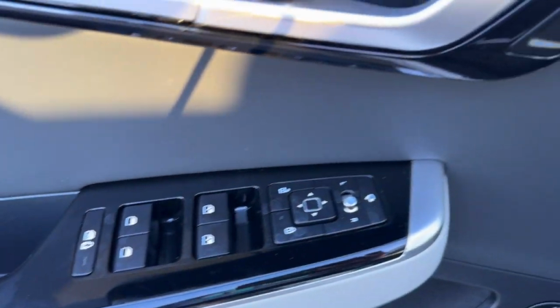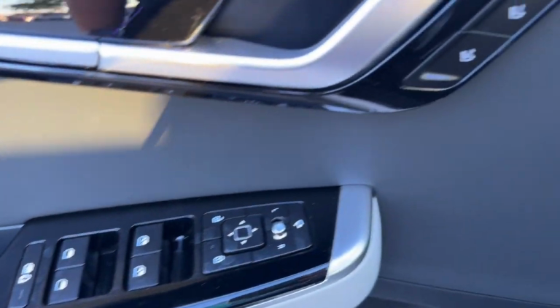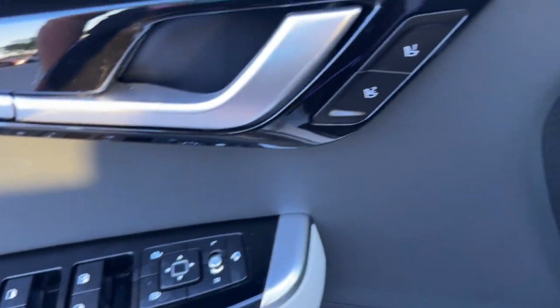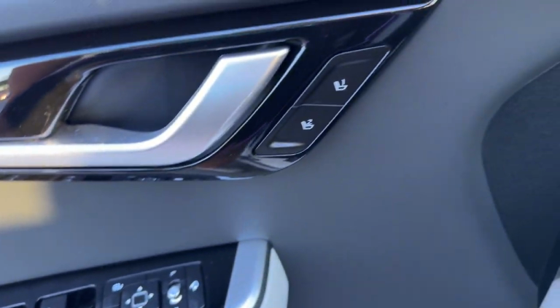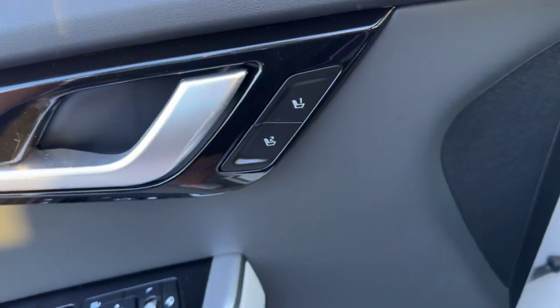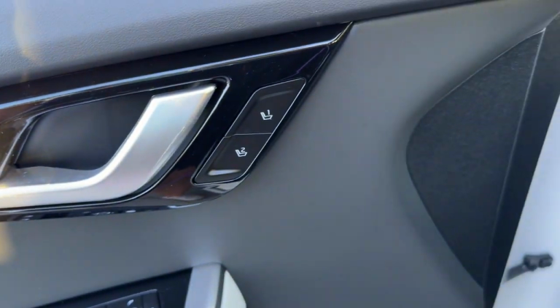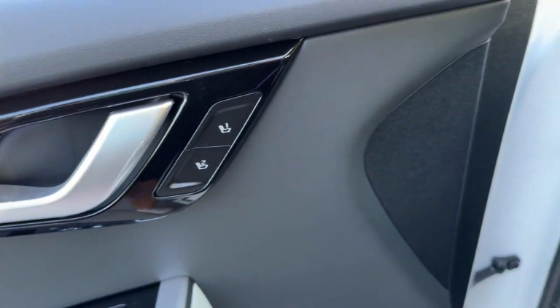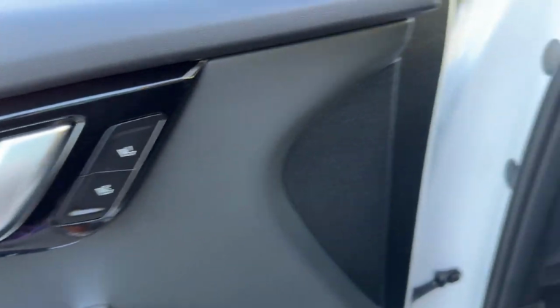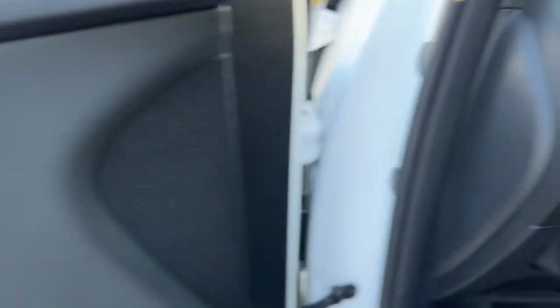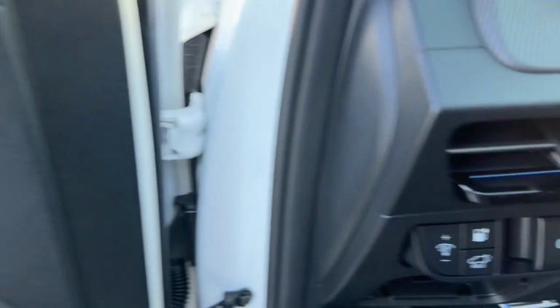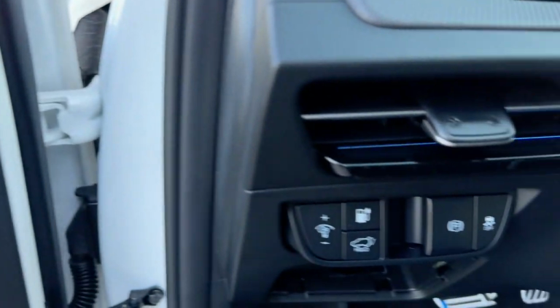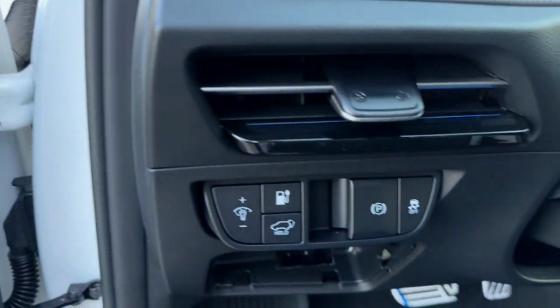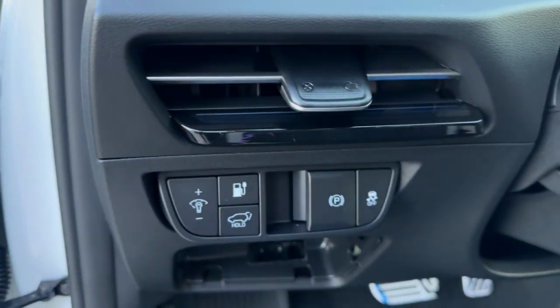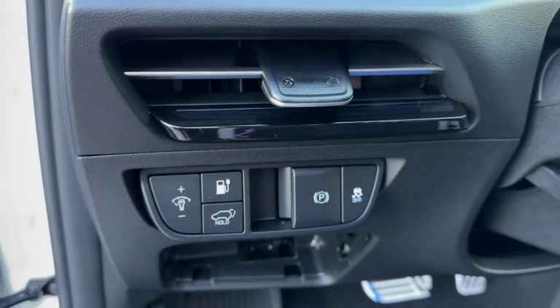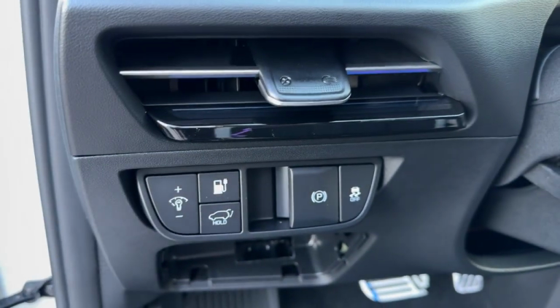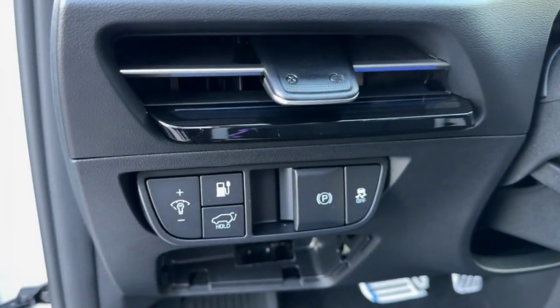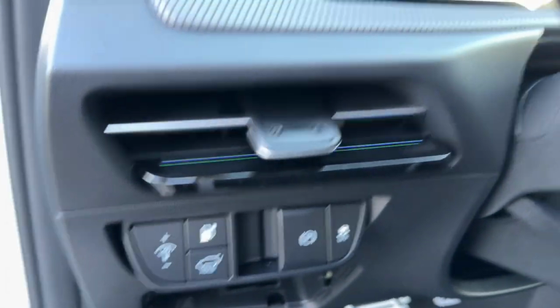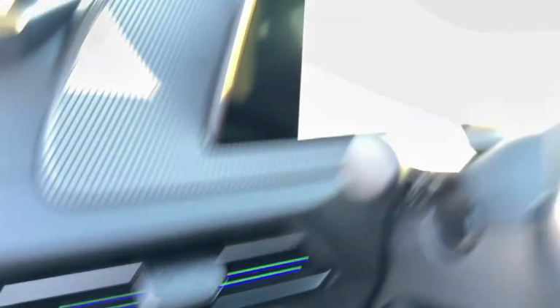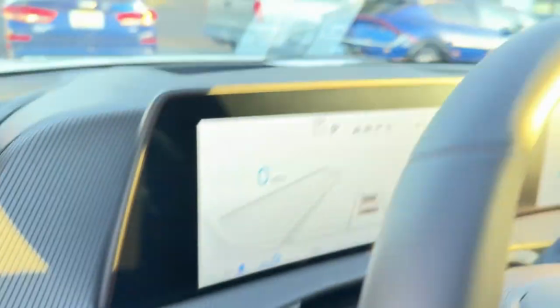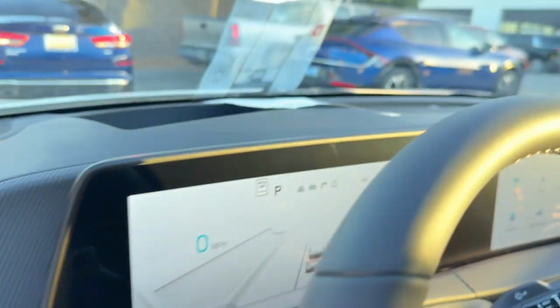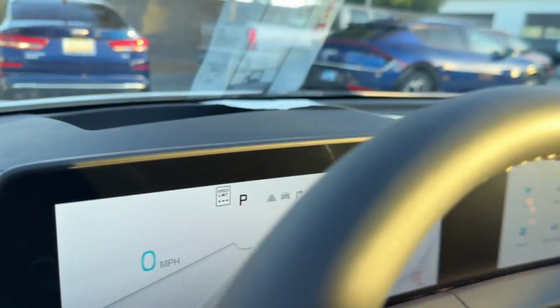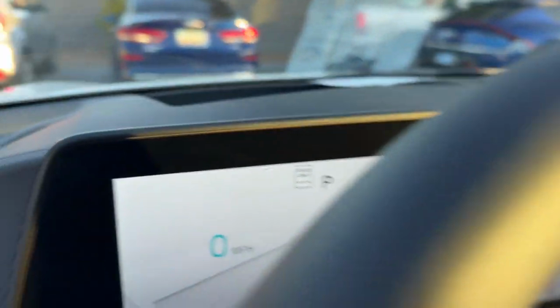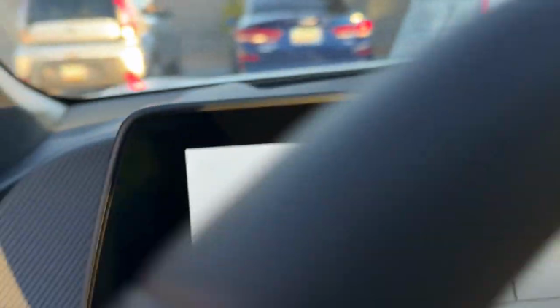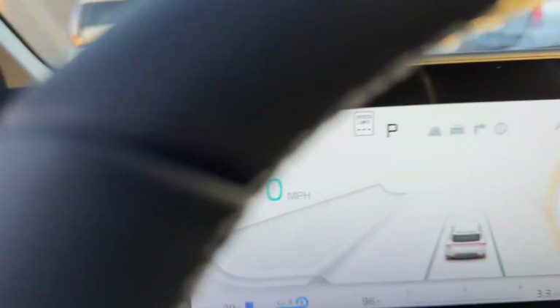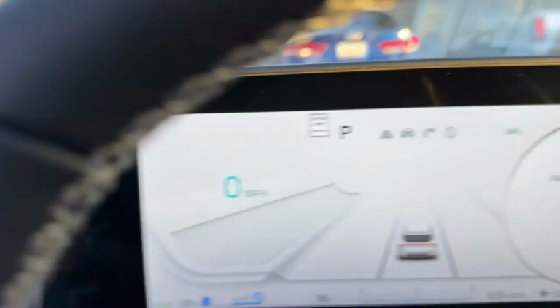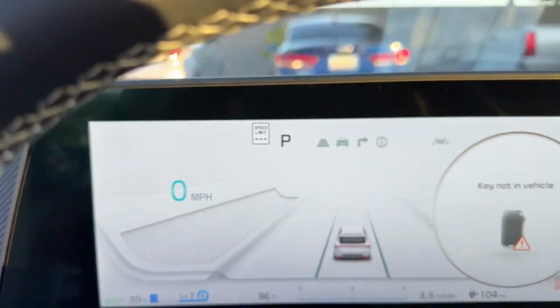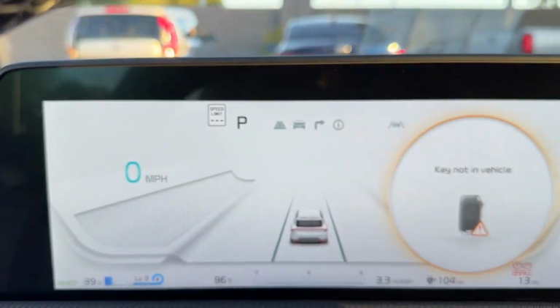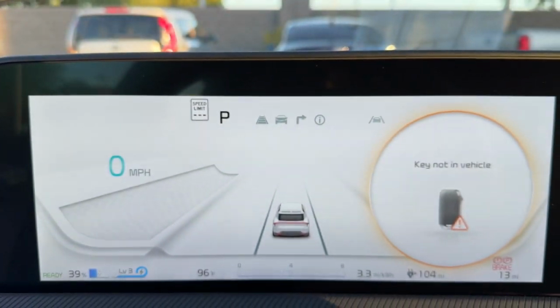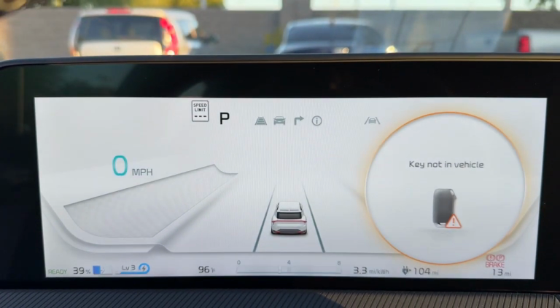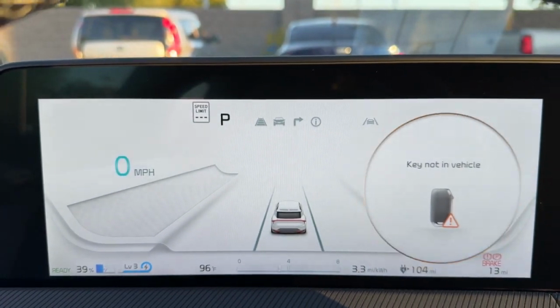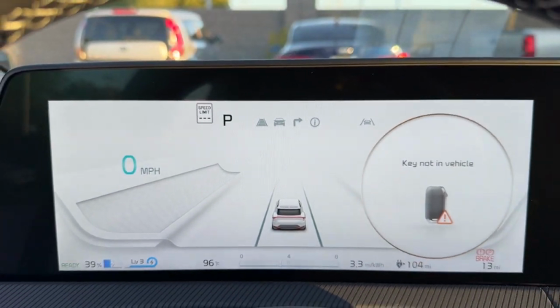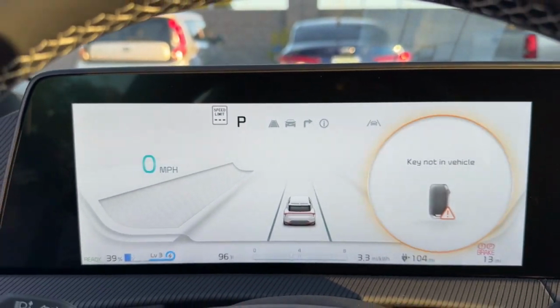Sun and moonroof, keyless entry, keyless start, satellite radio, premium sound system.